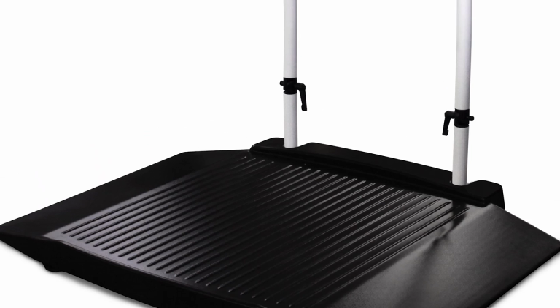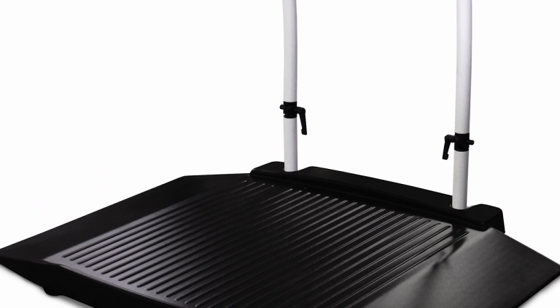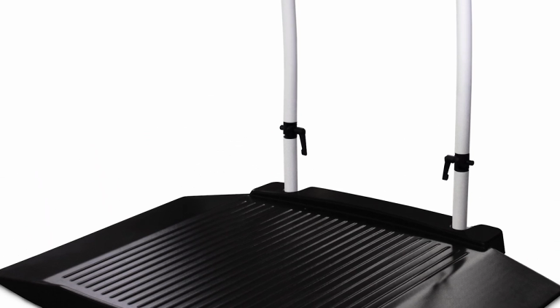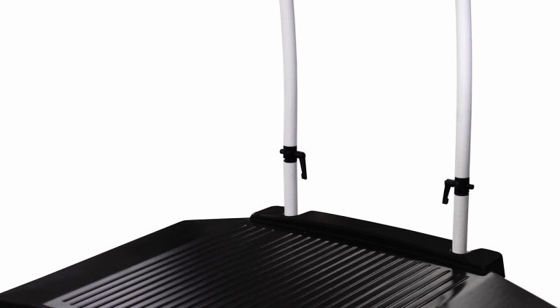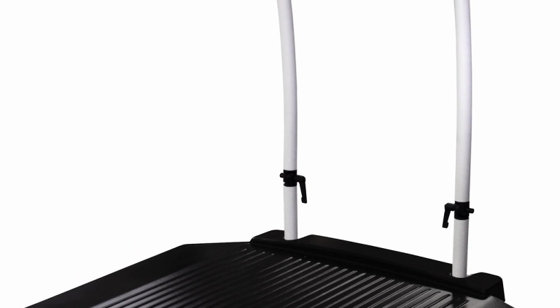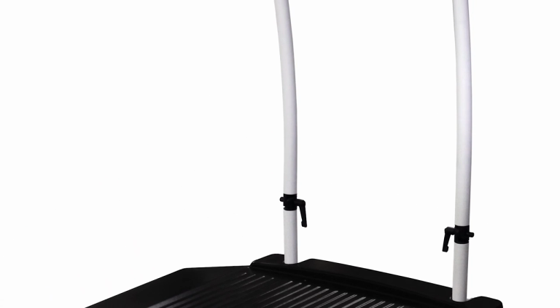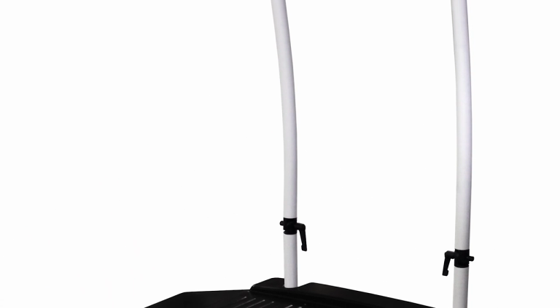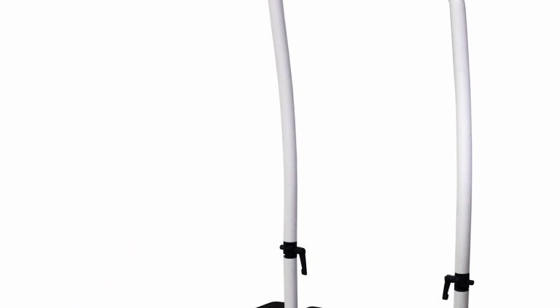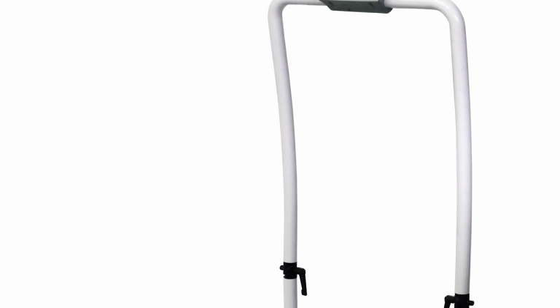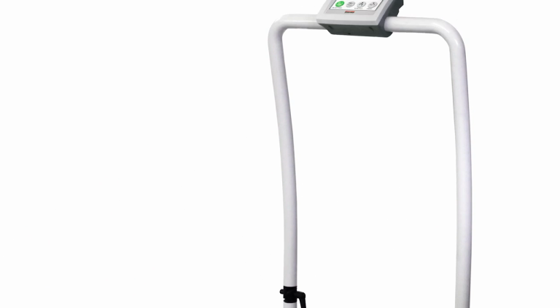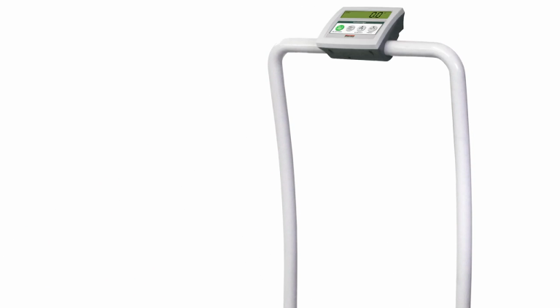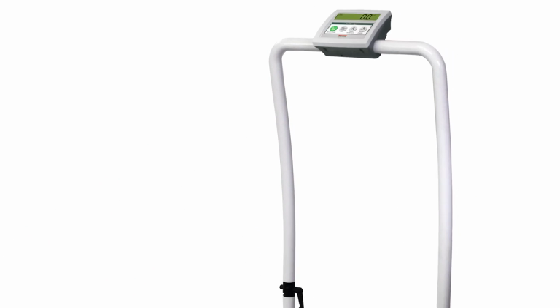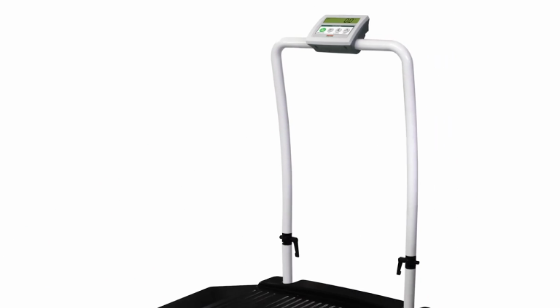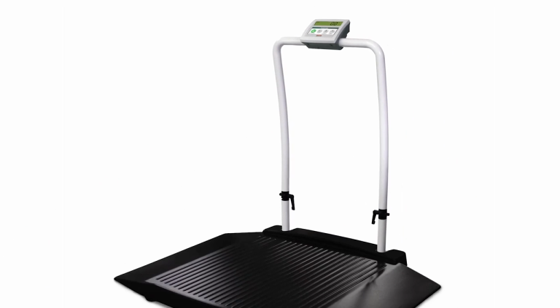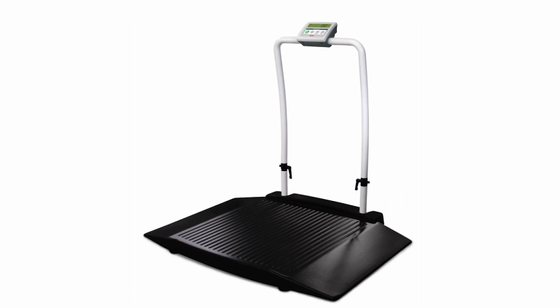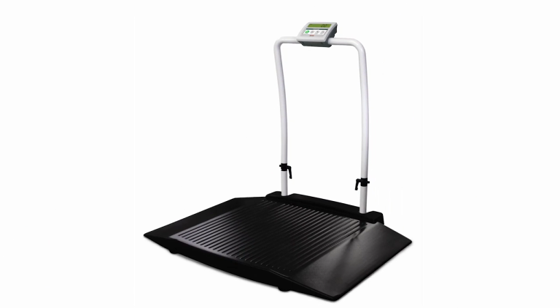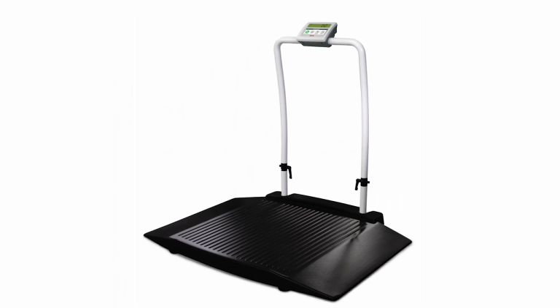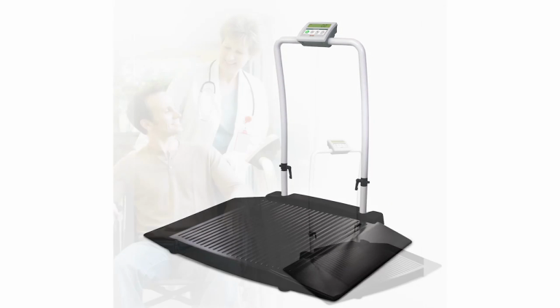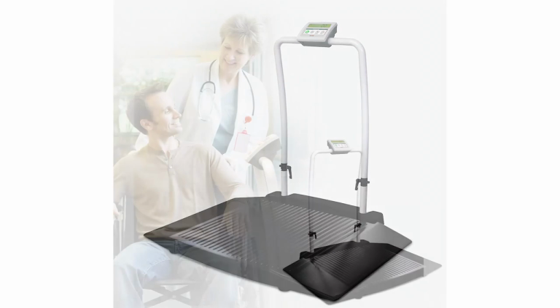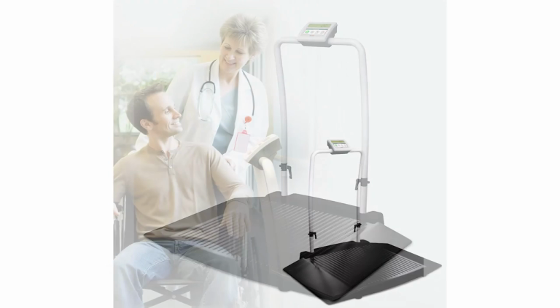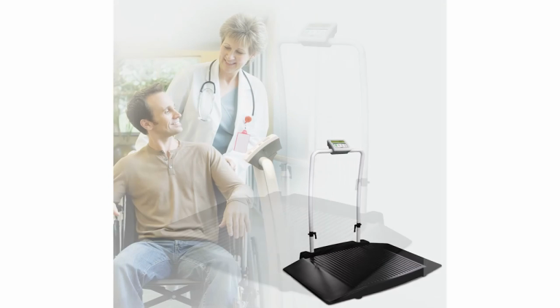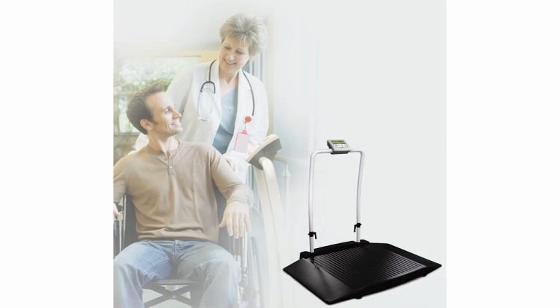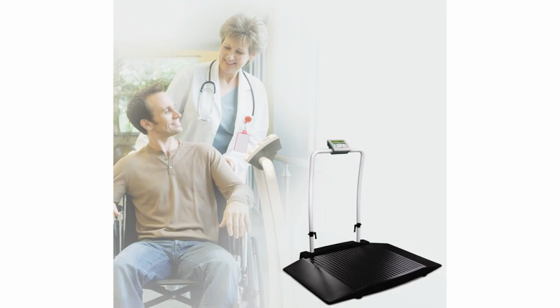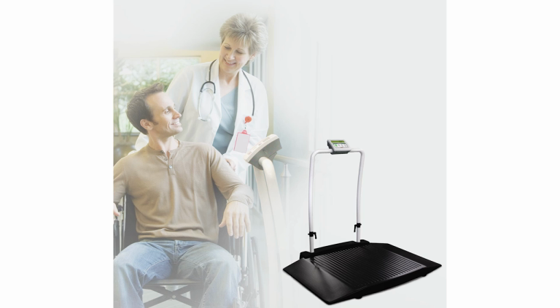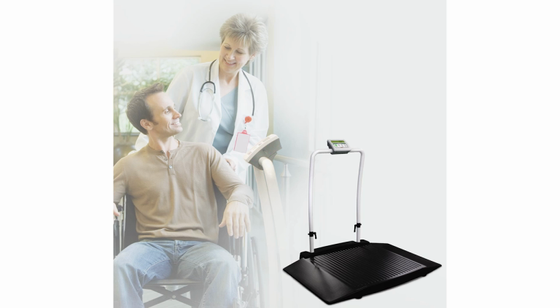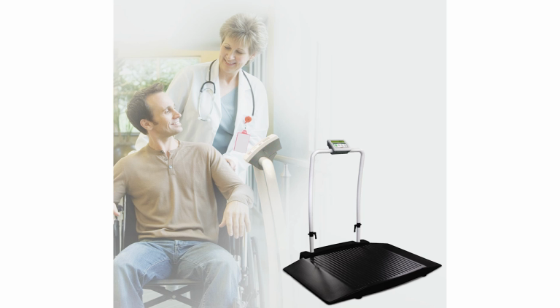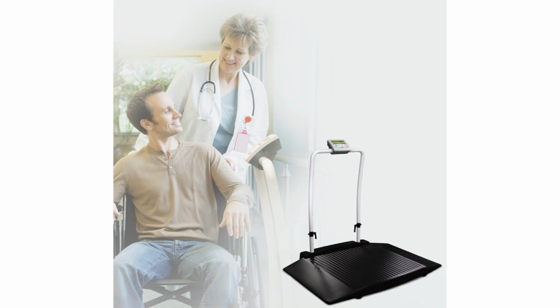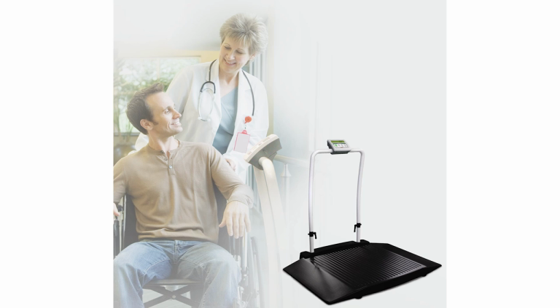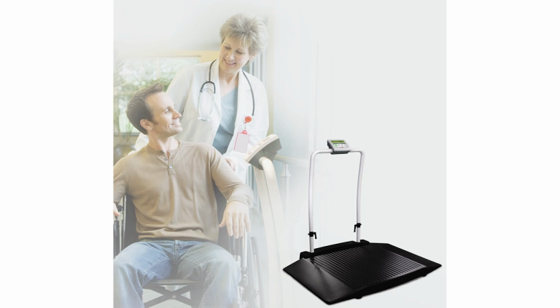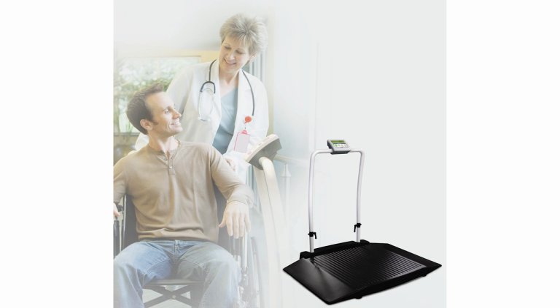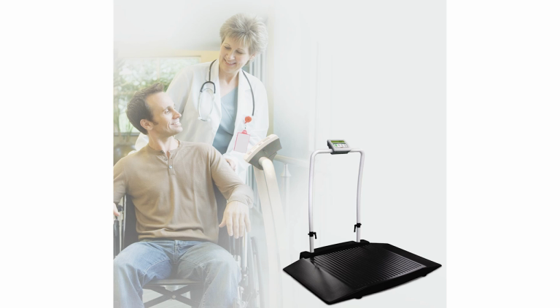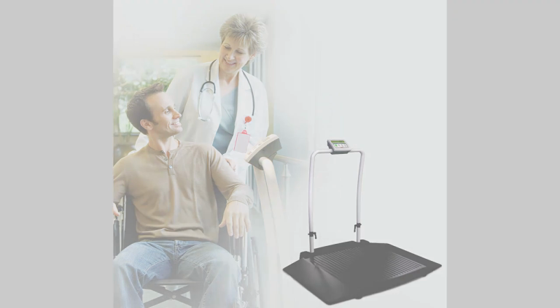The Rice Lake Digital Wheelchair Scale is a quality, user-friendly device for the safe weighing of mobility-challenged individuals.